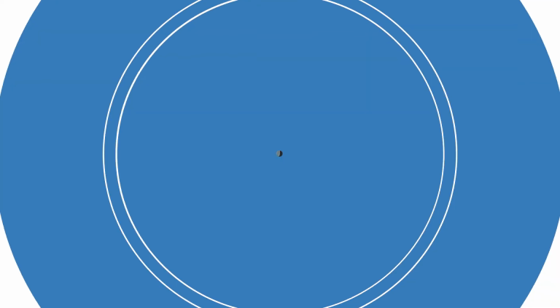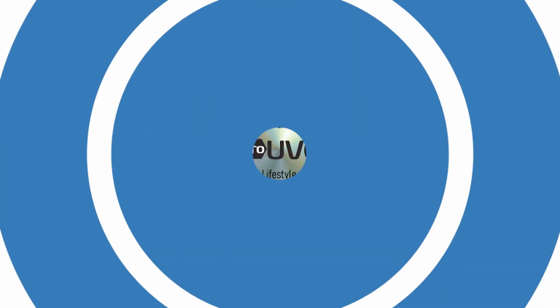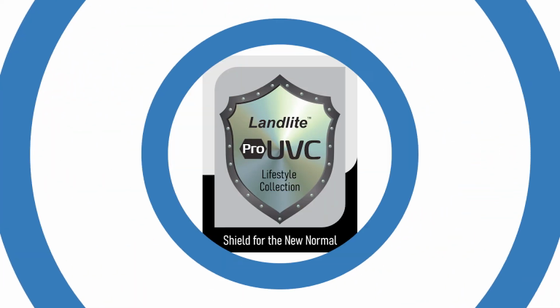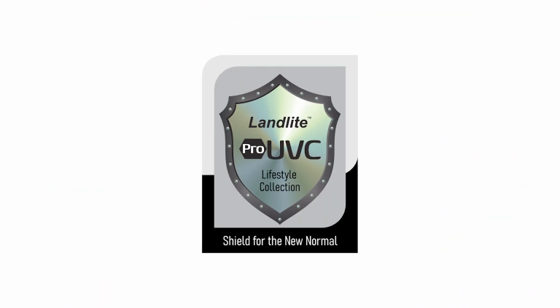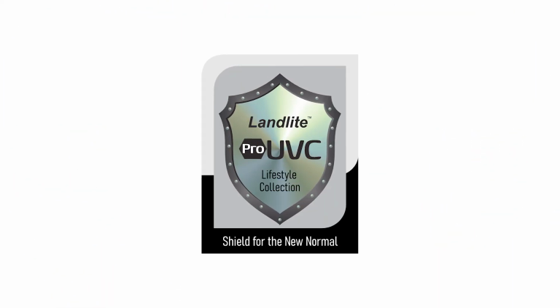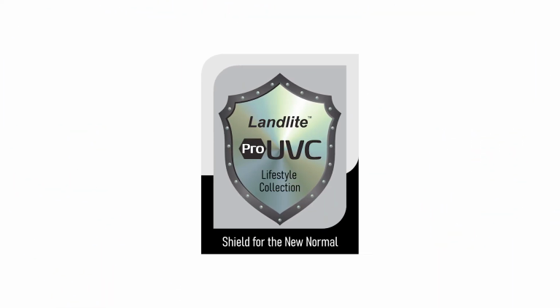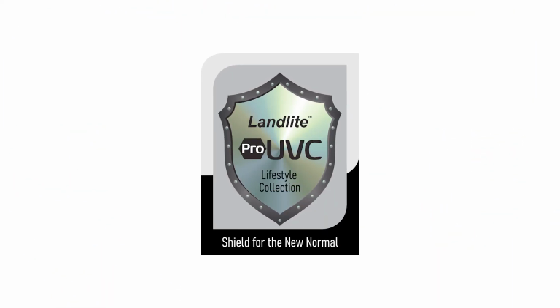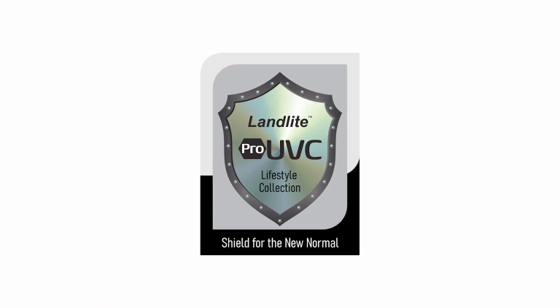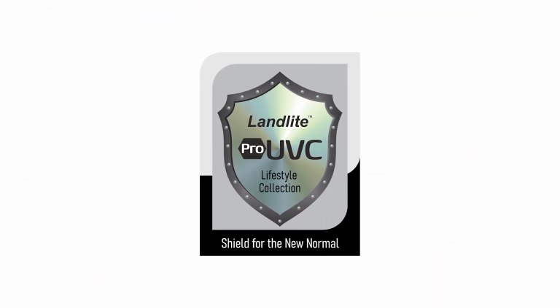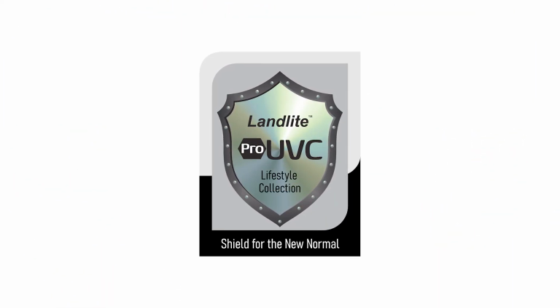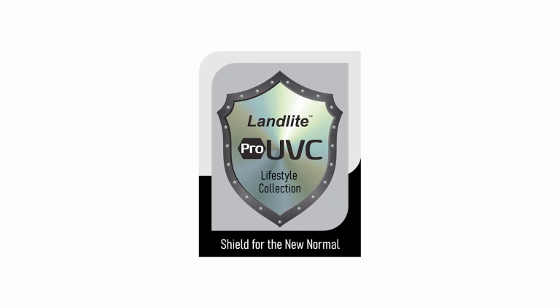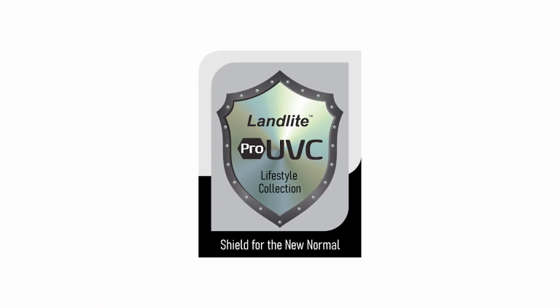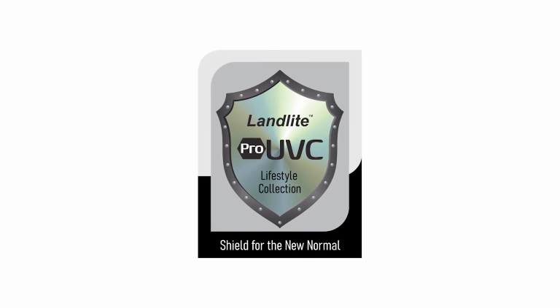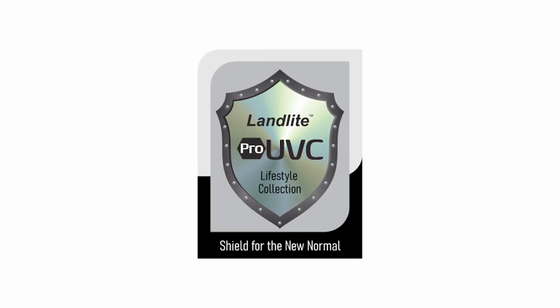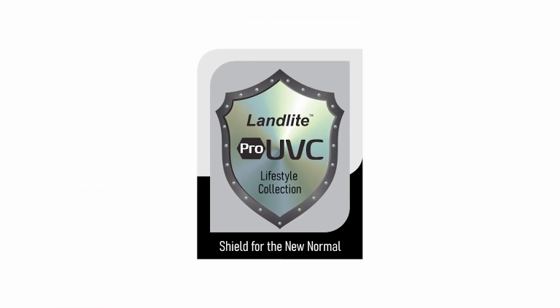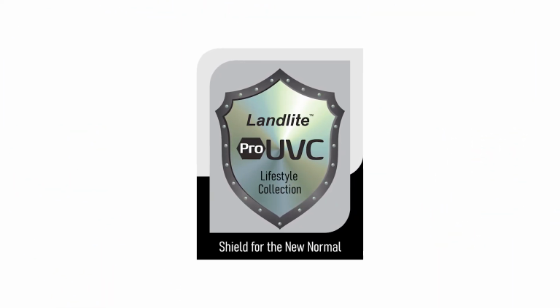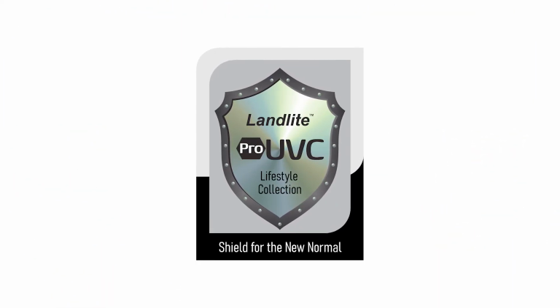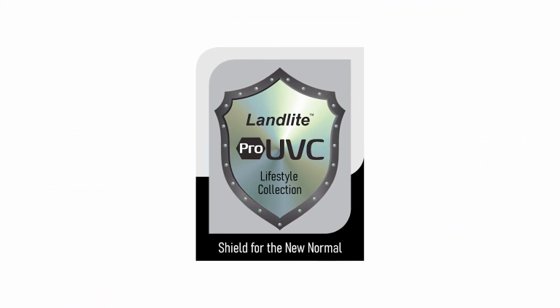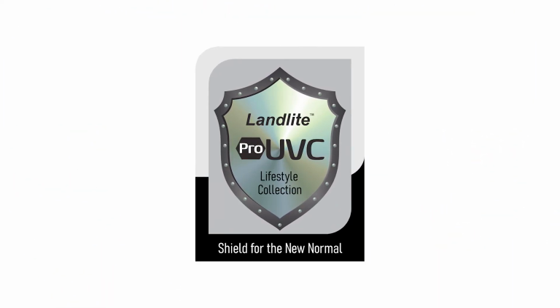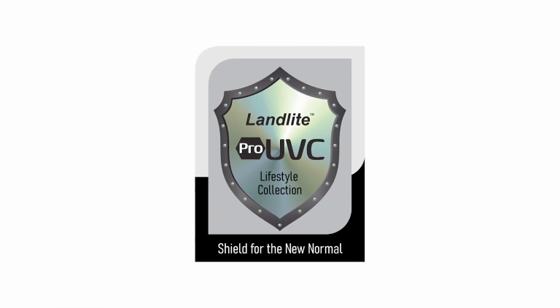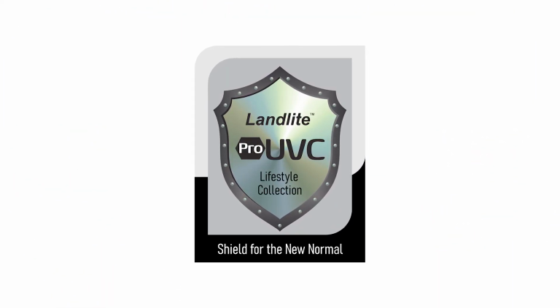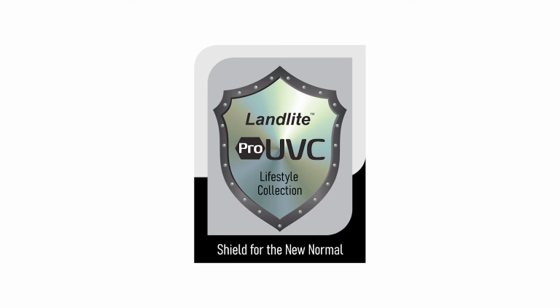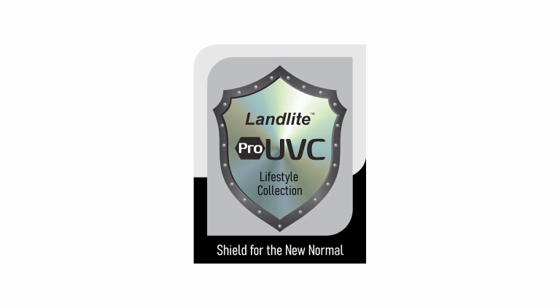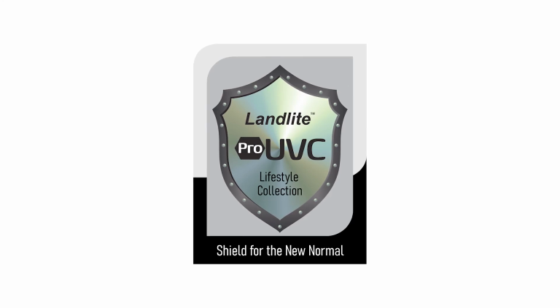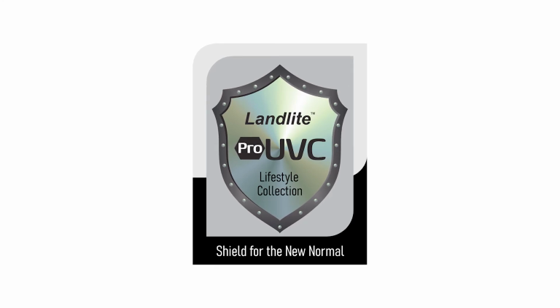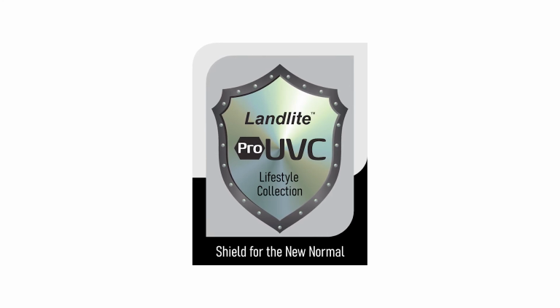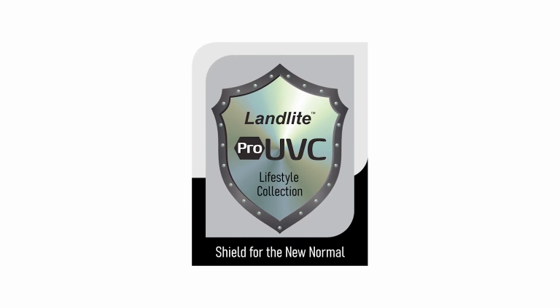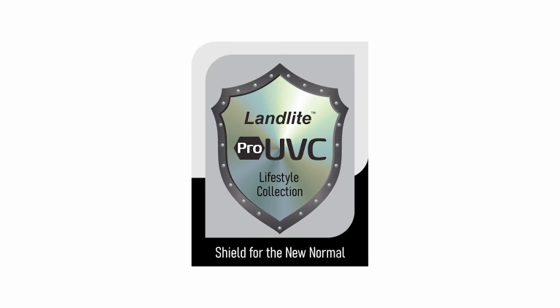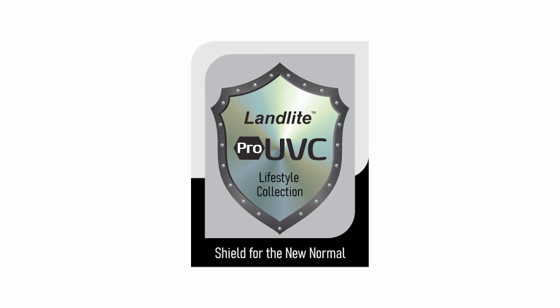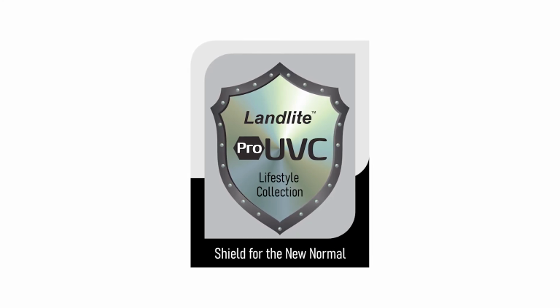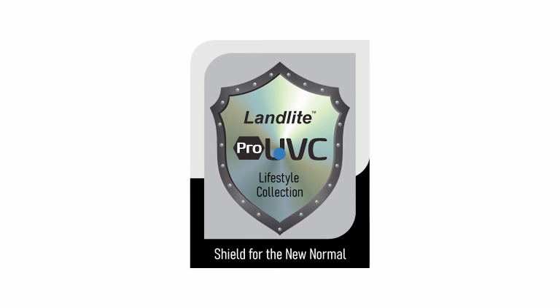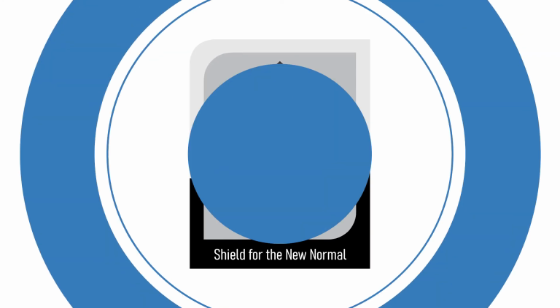Landlite Pro-UVC Lifestyle Collection. Your shield for the new normal.